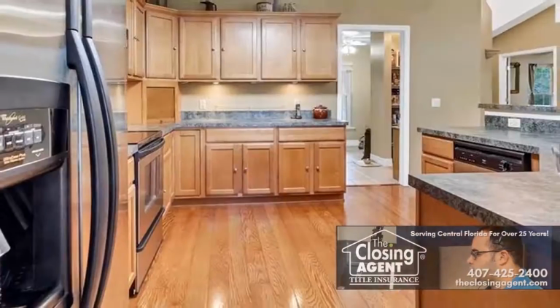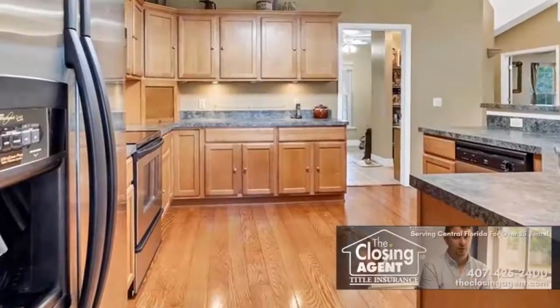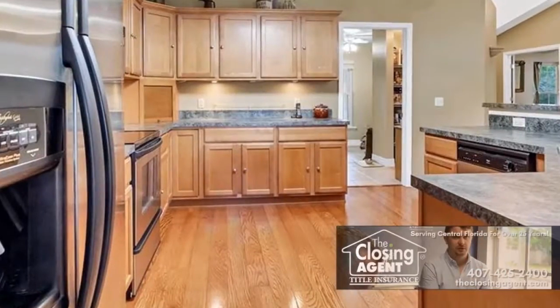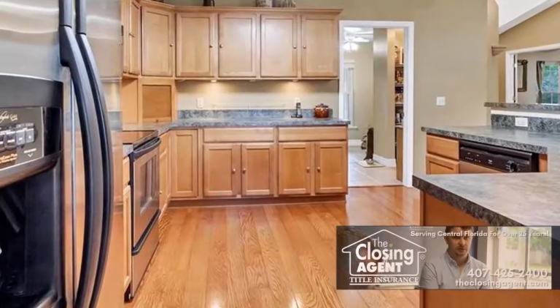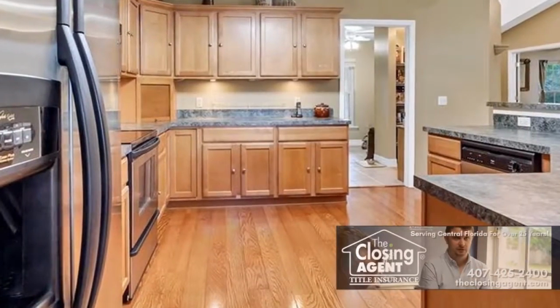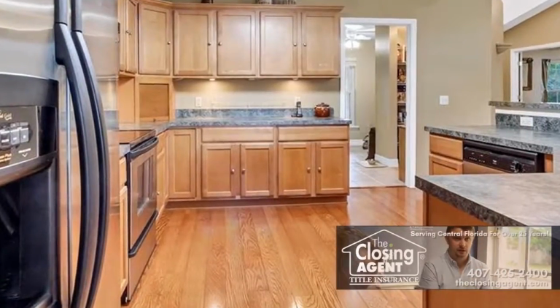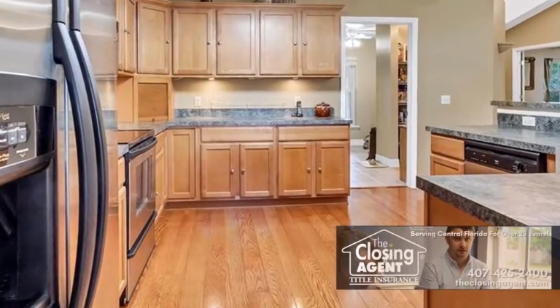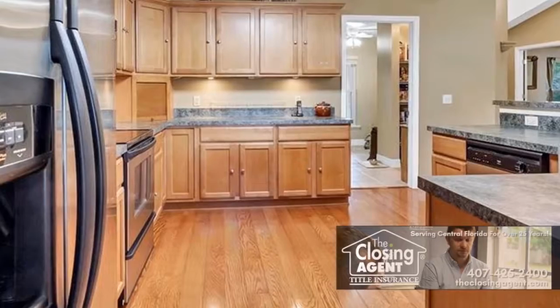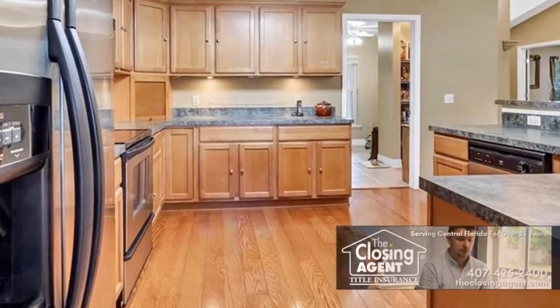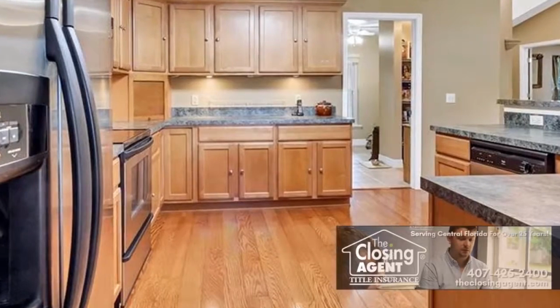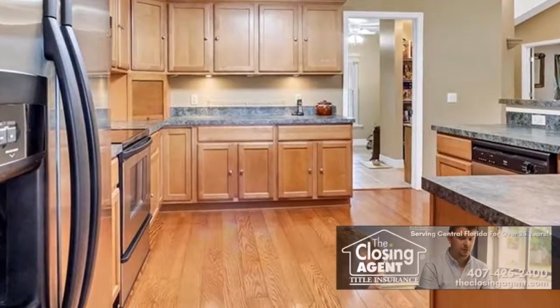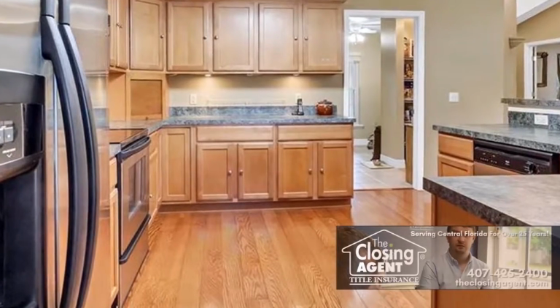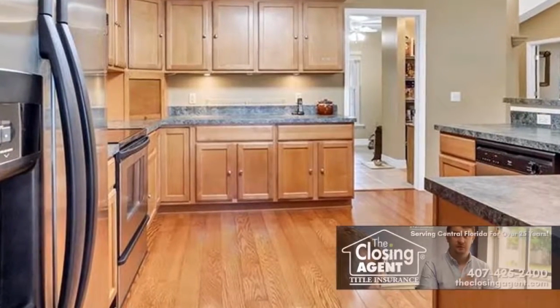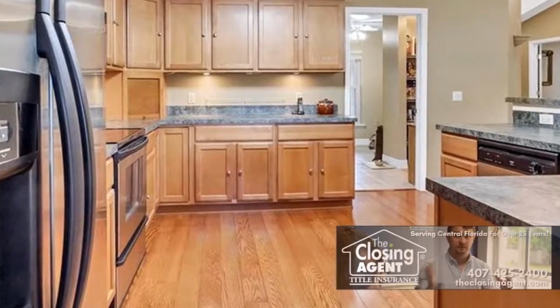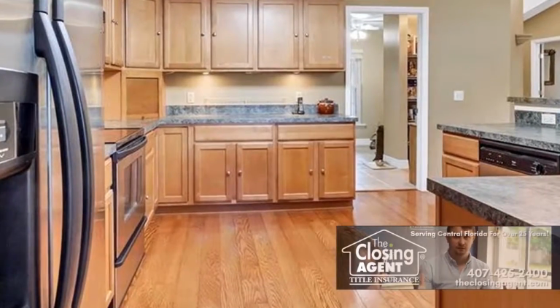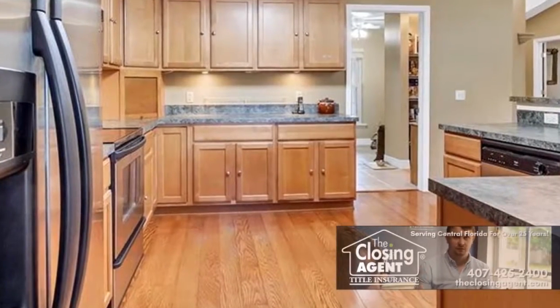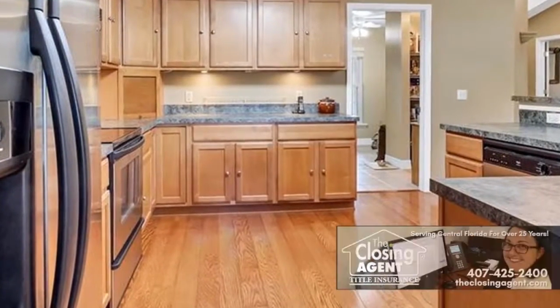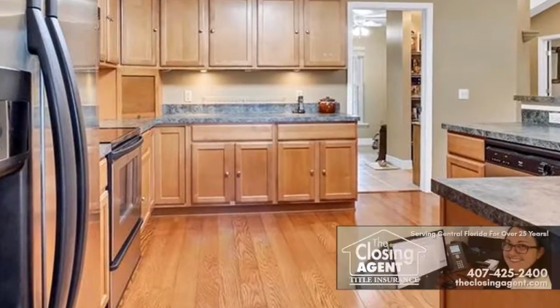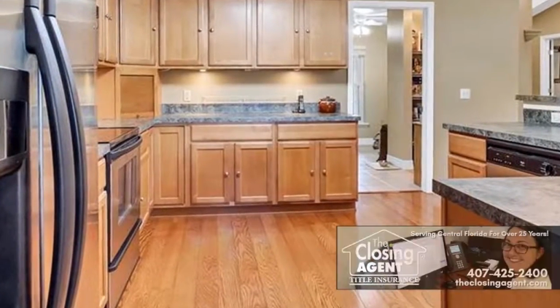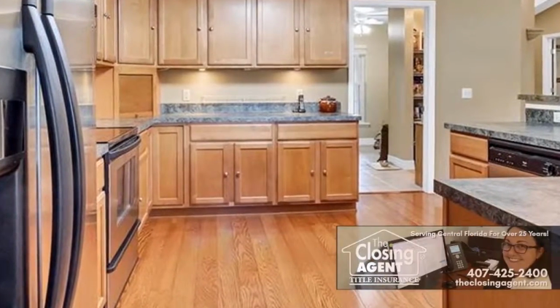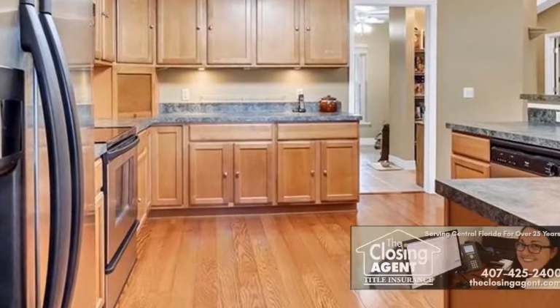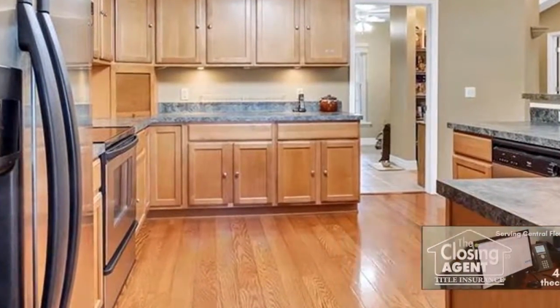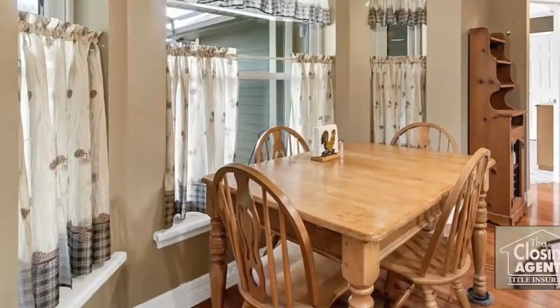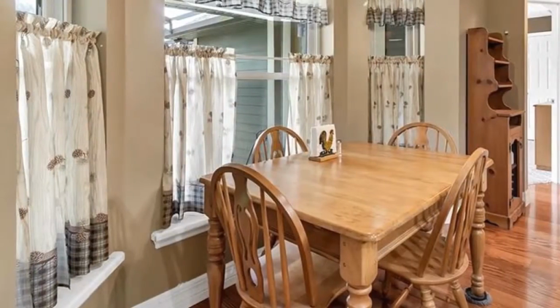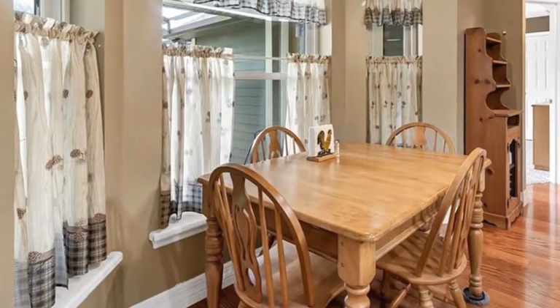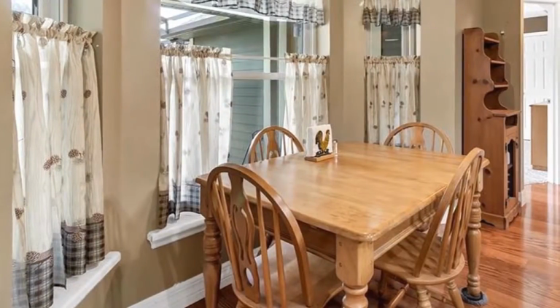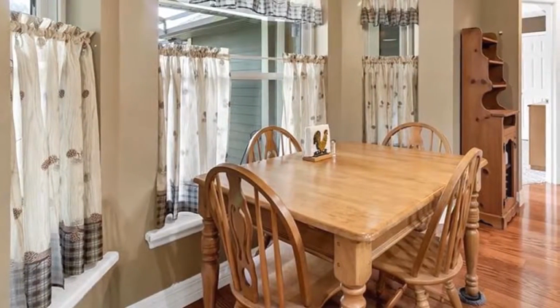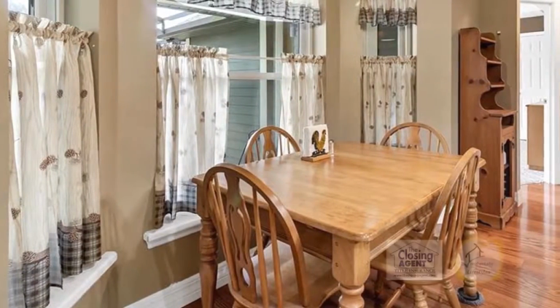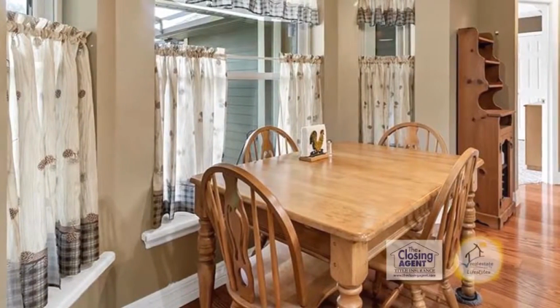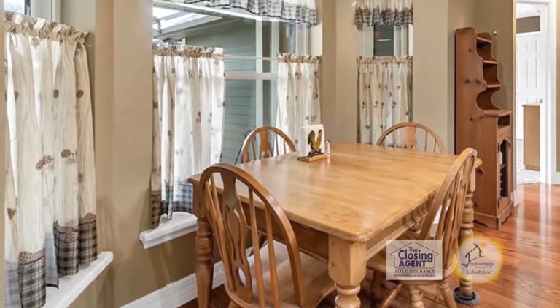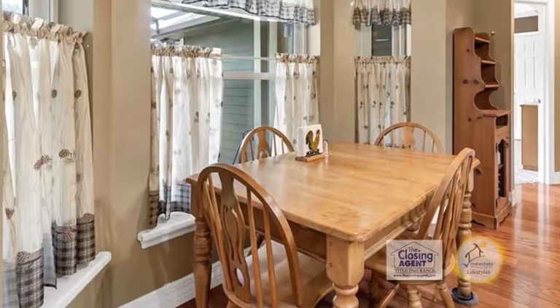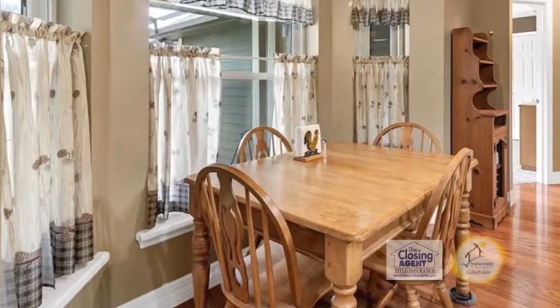The kitchen has maple cabinets, a huge pantry, stainless steel appliances, a breakfast bar, and a dinette area.